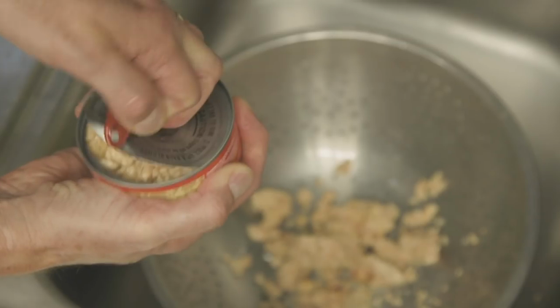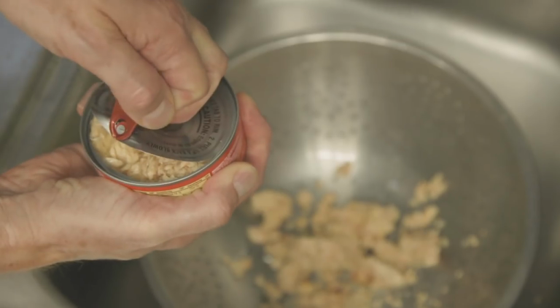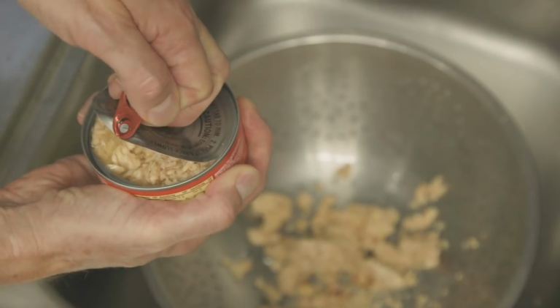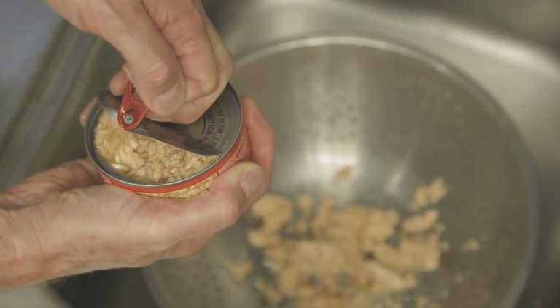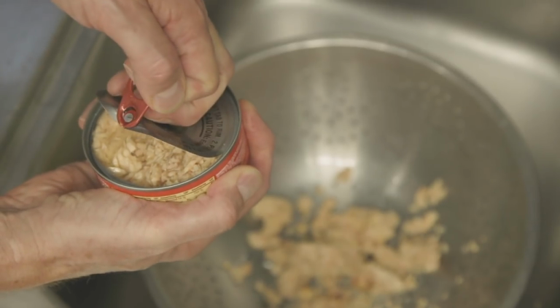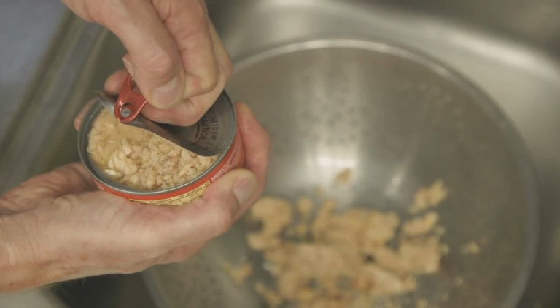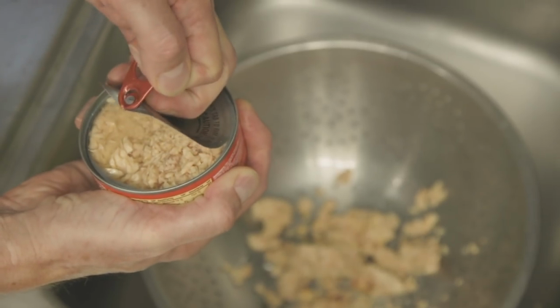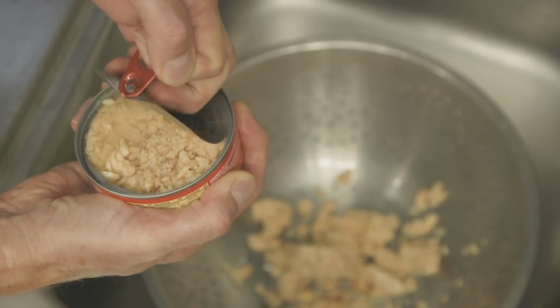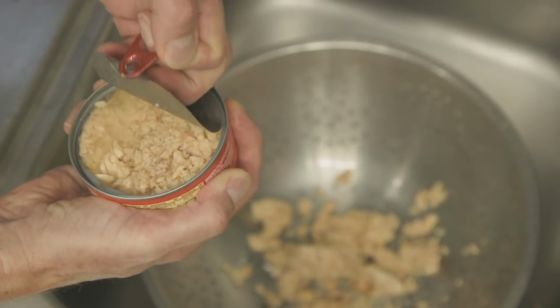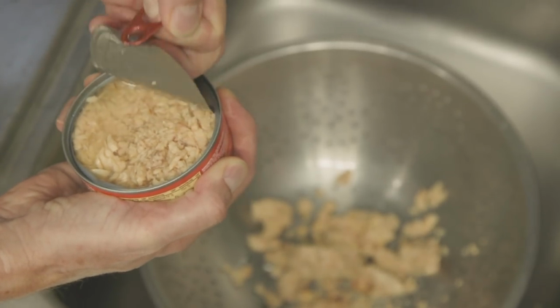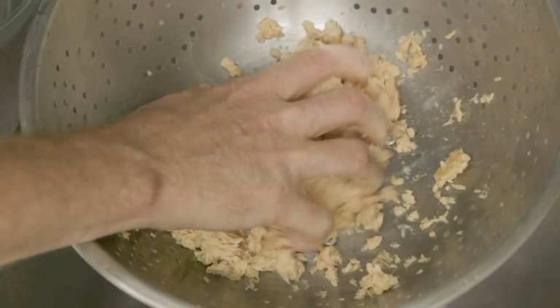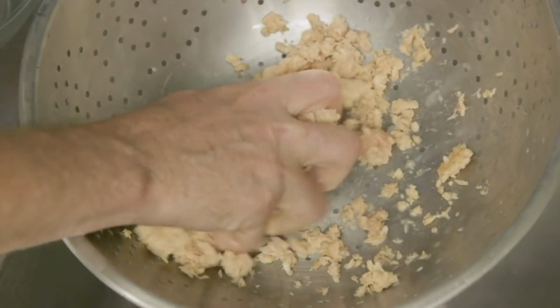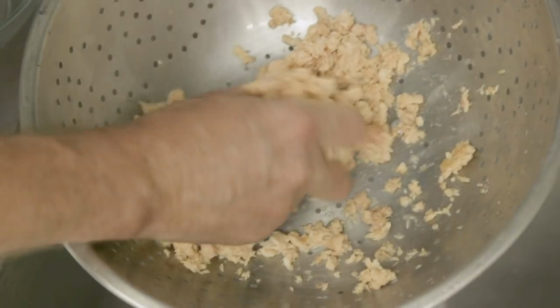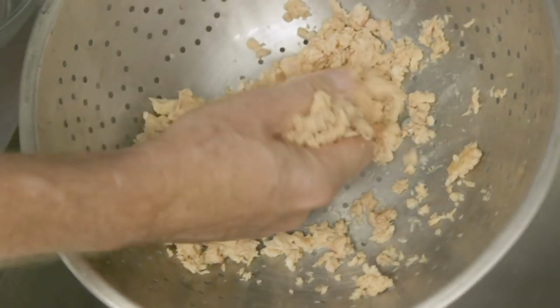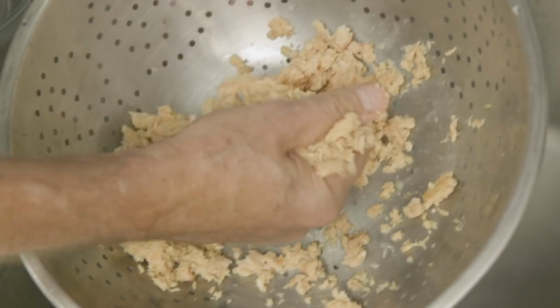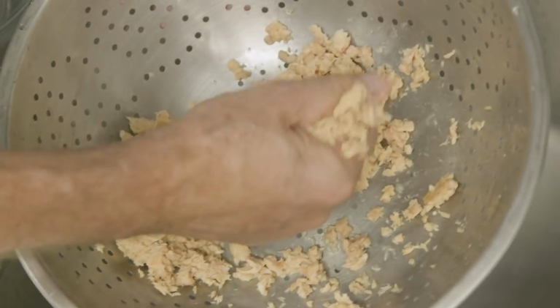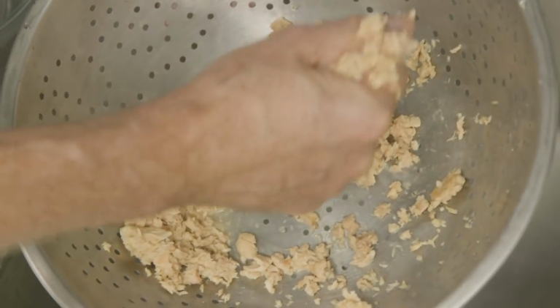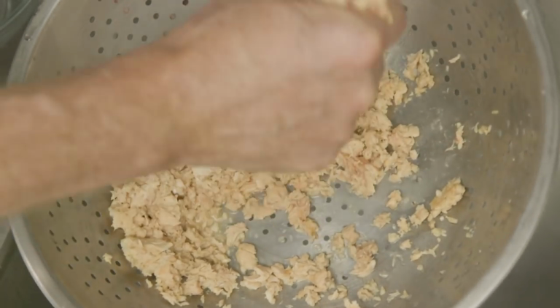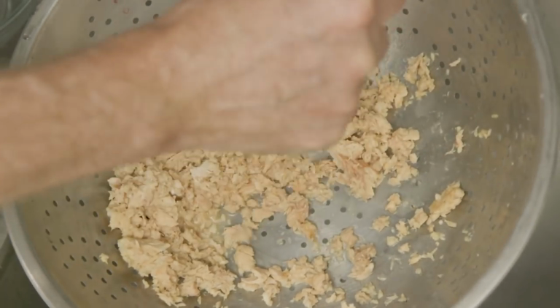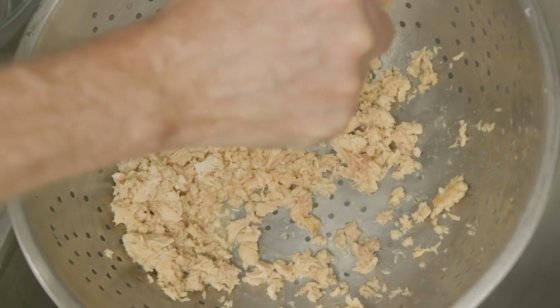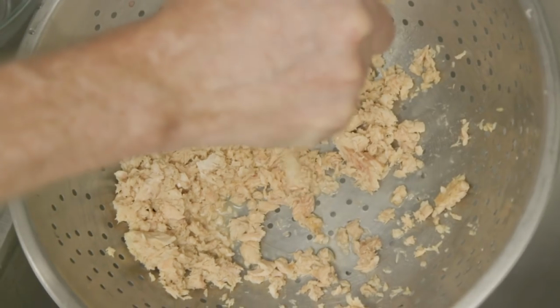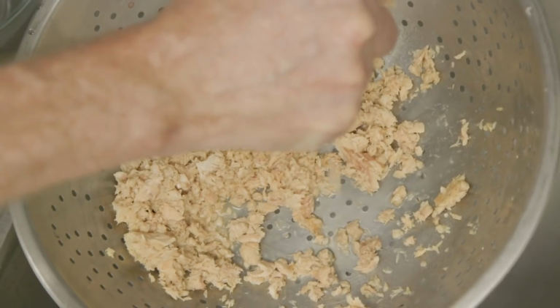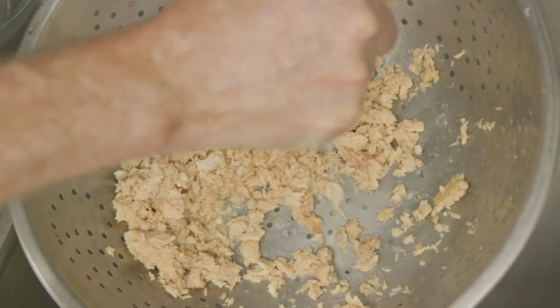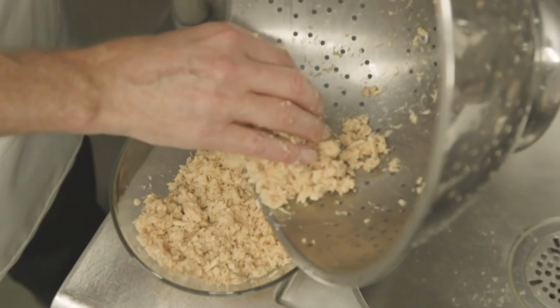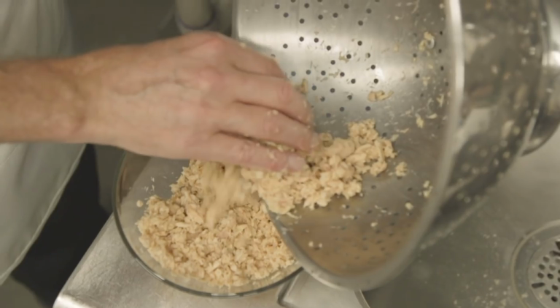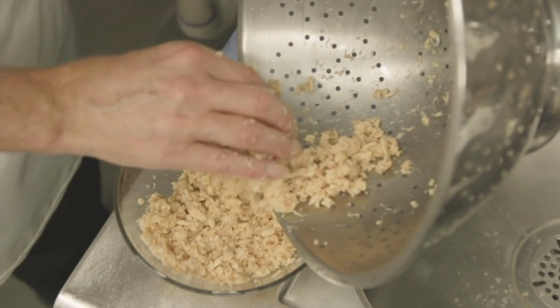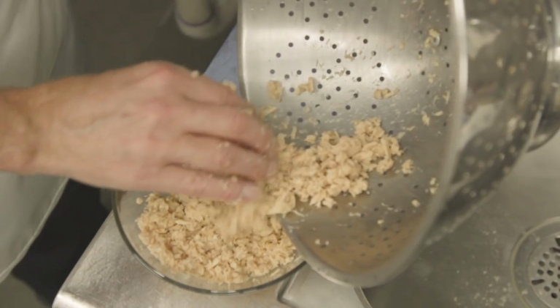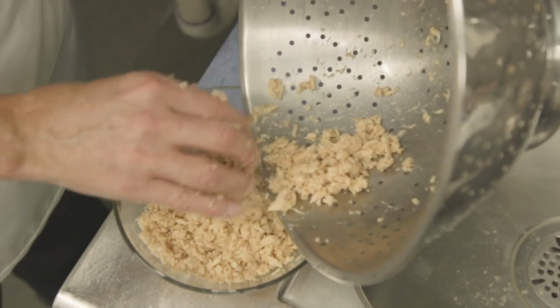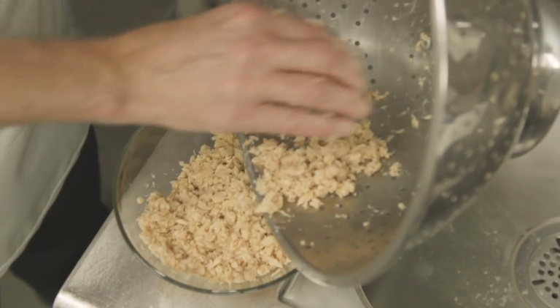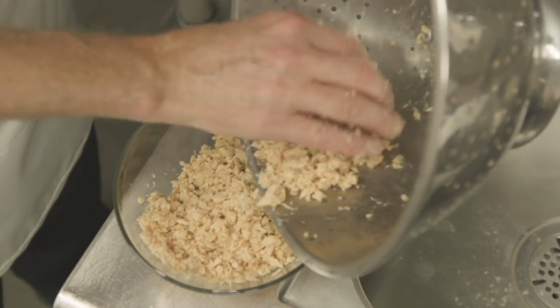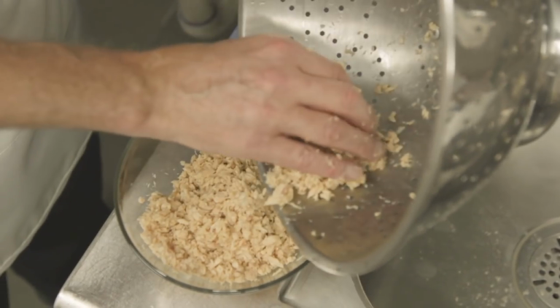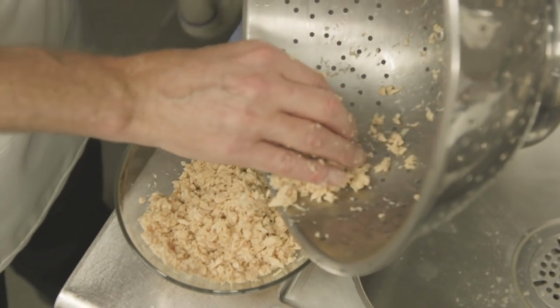Take two cans of unsalted salmon, drain the extra liquid, and then flake in a medium bowl. Set that aside.